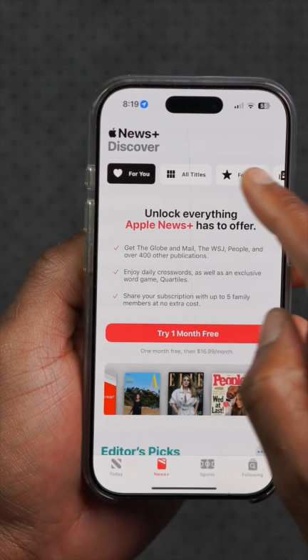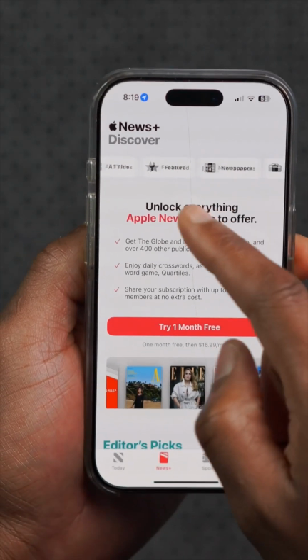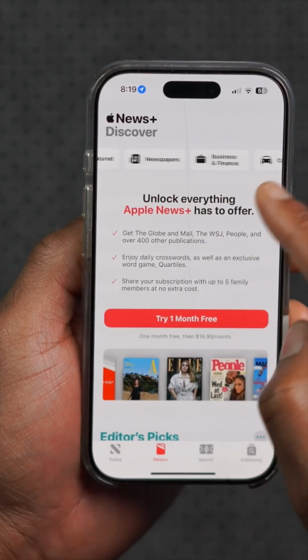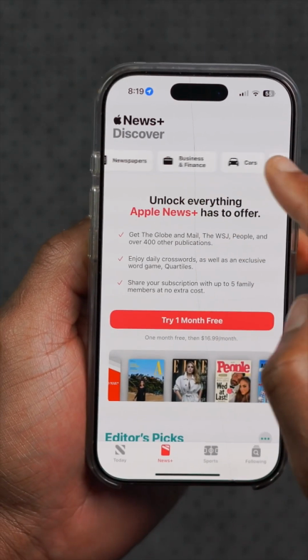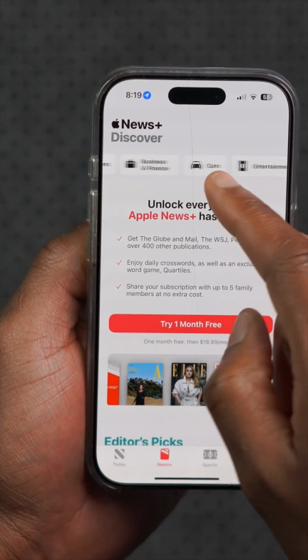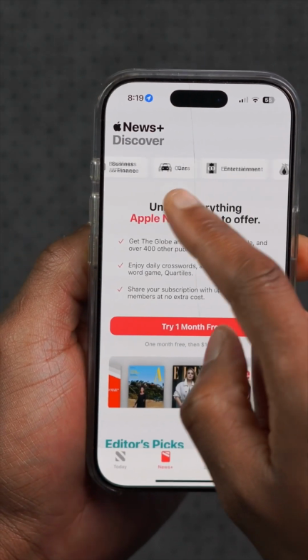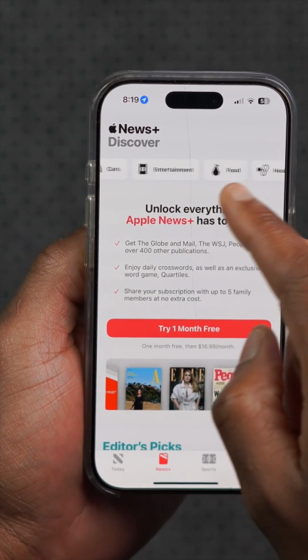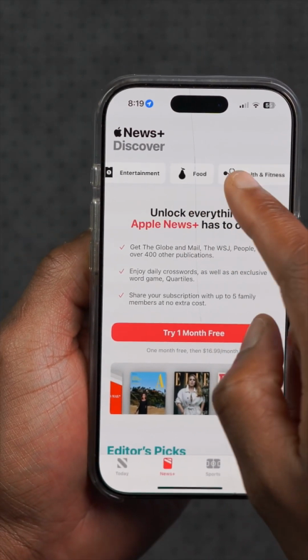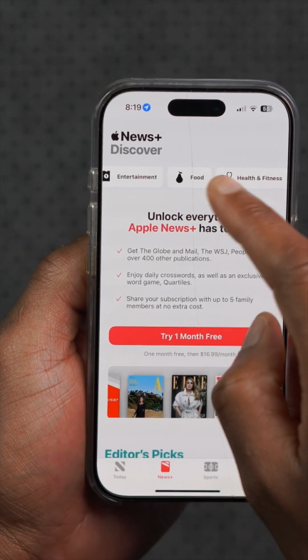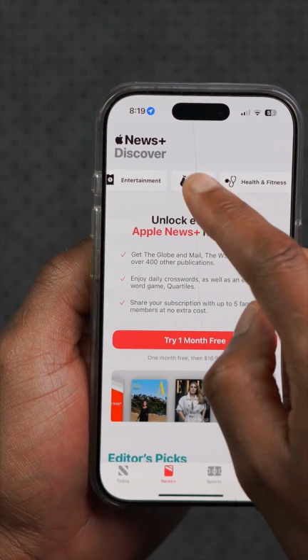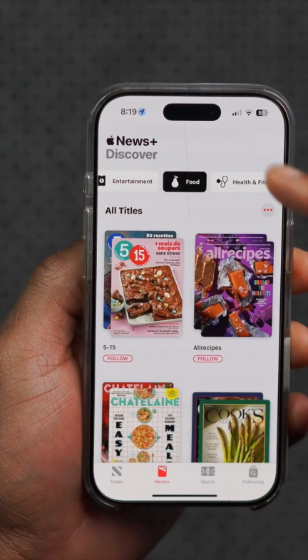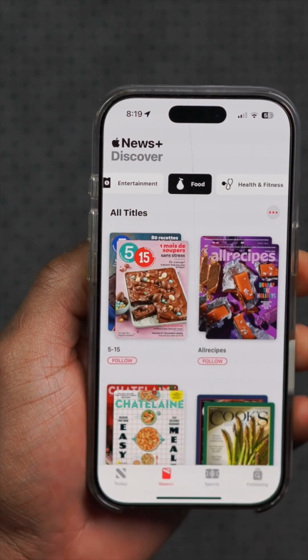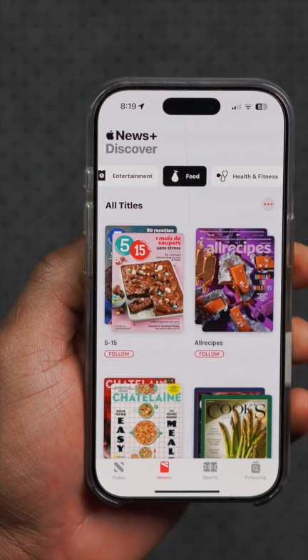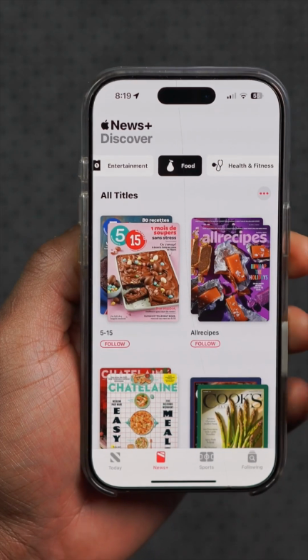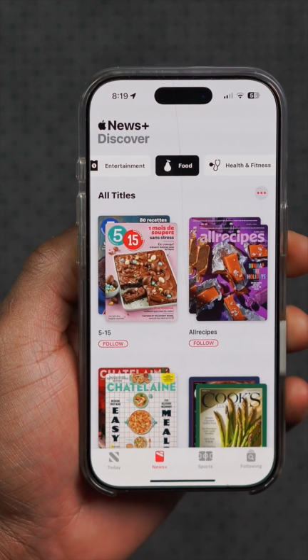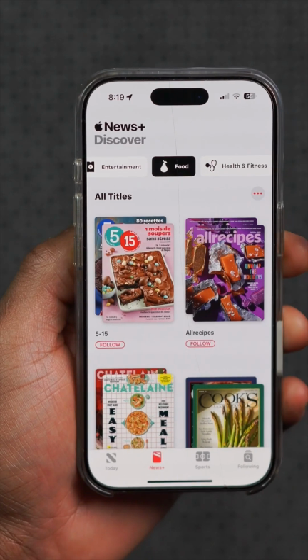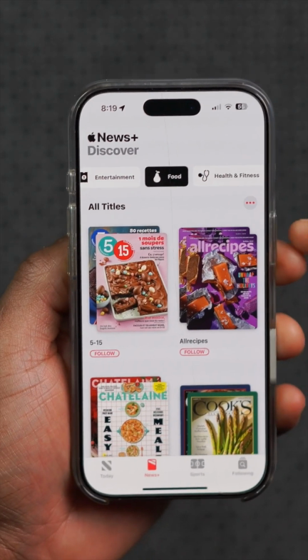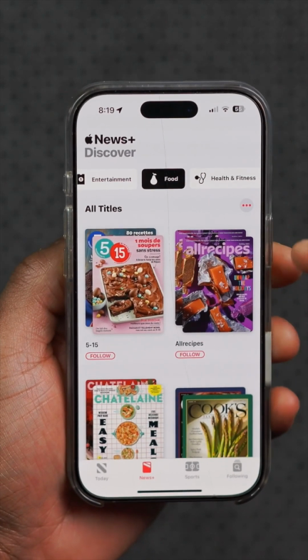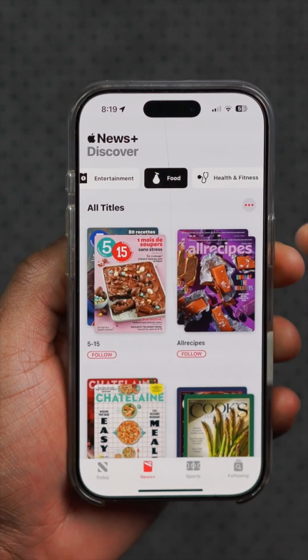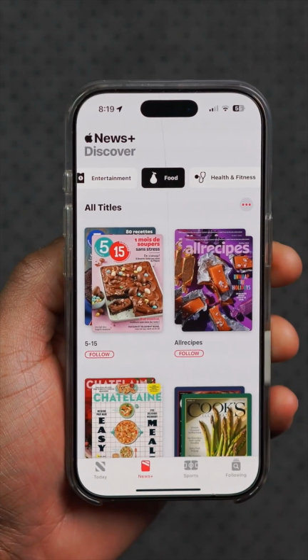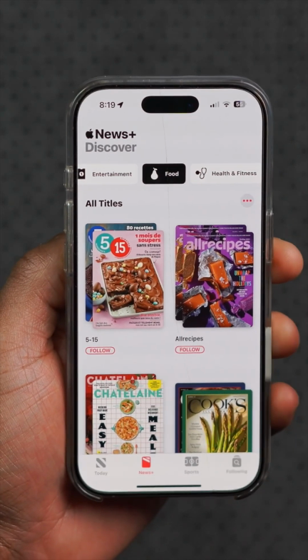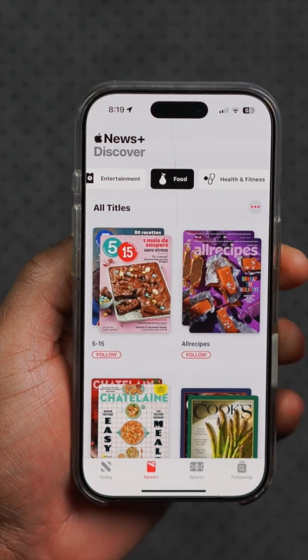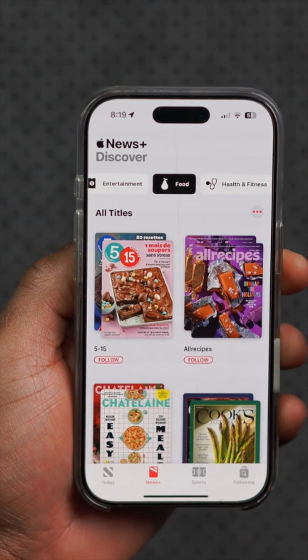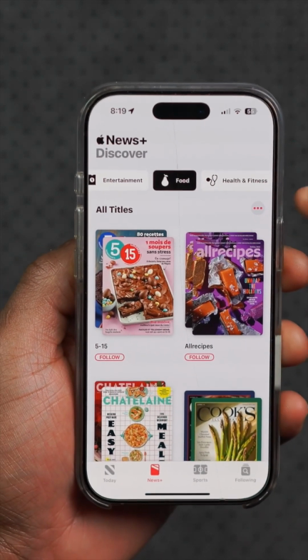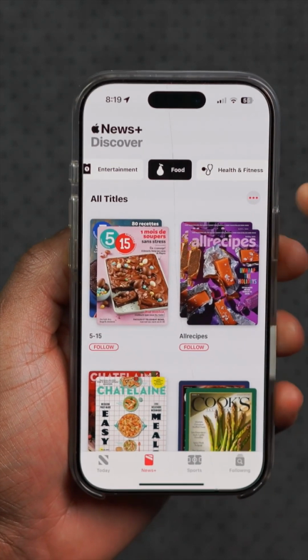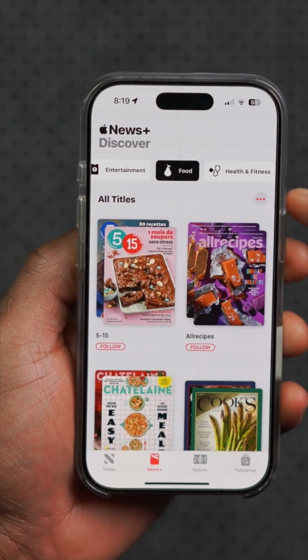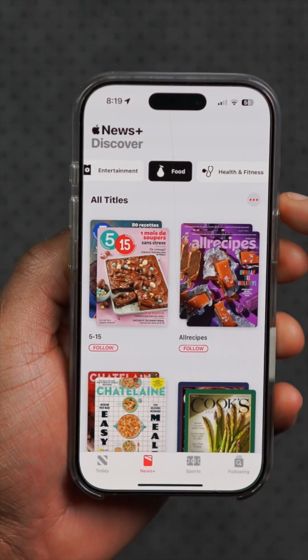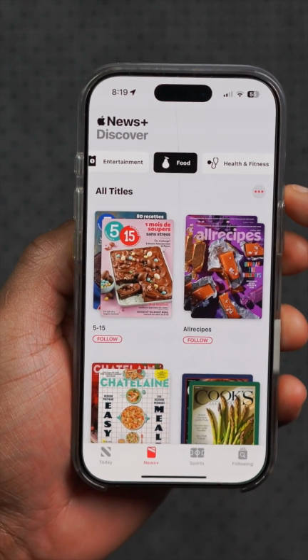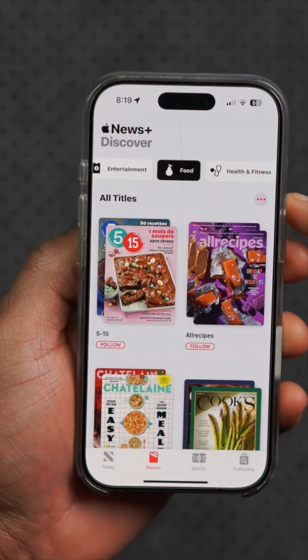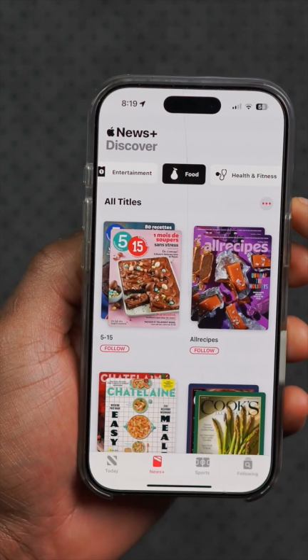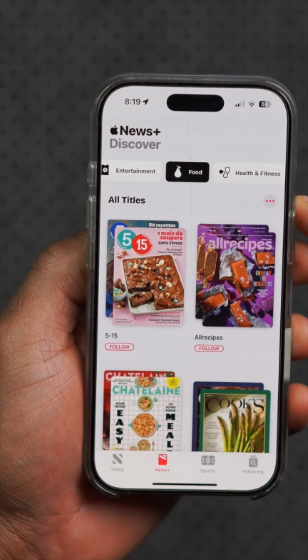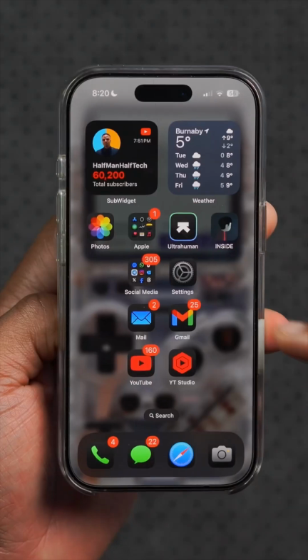Within Apple News under News+, they've now added a new food section. Previously this existed, but there are now some font and wording changes as well.